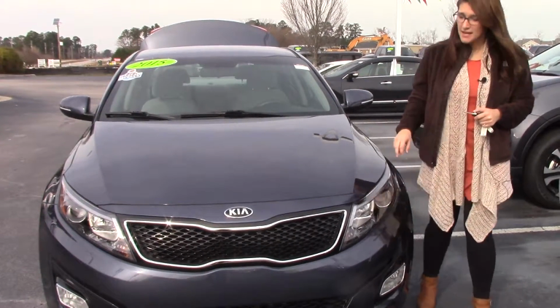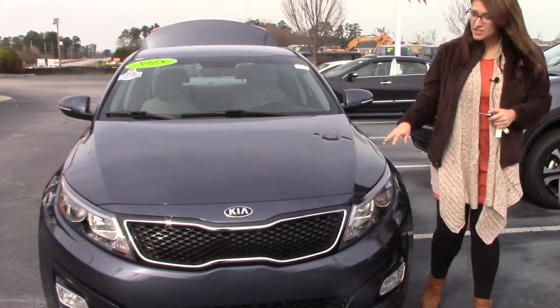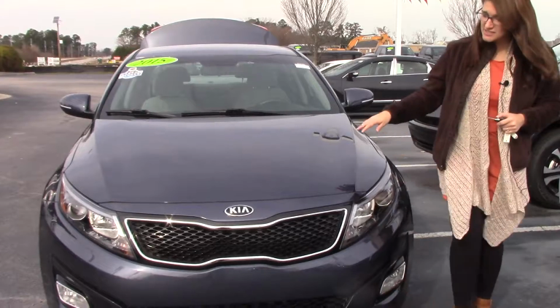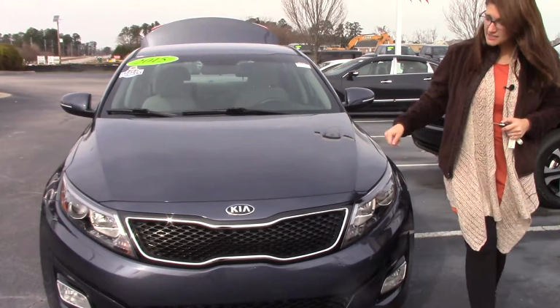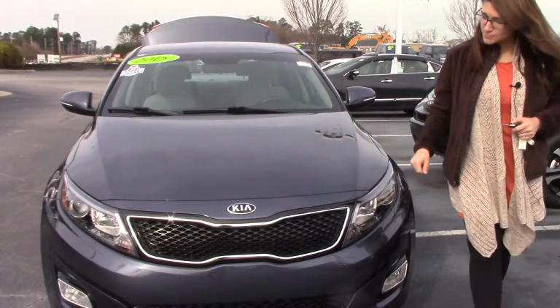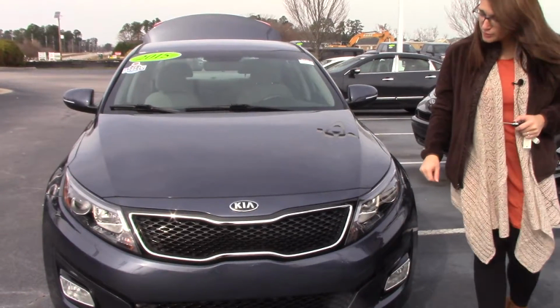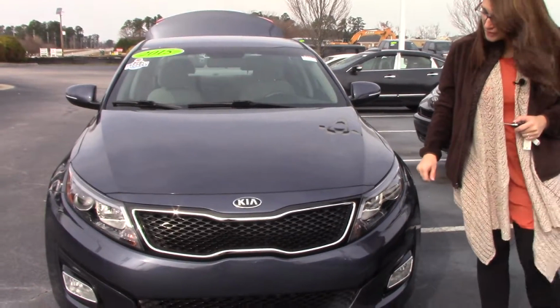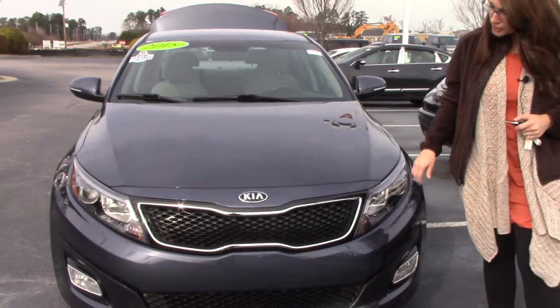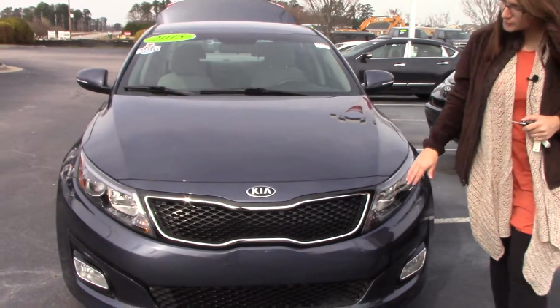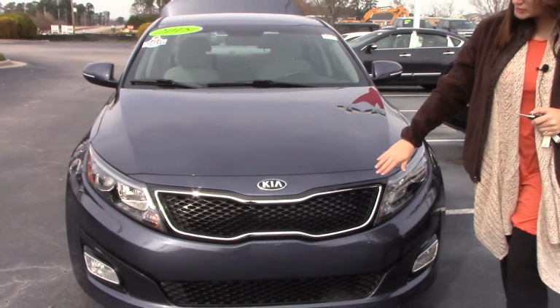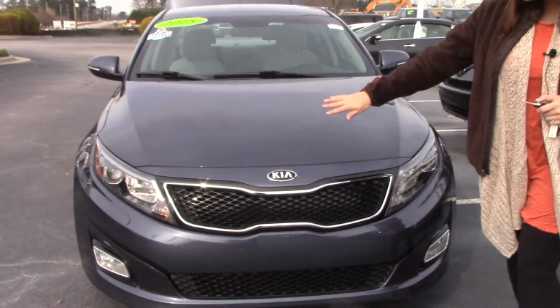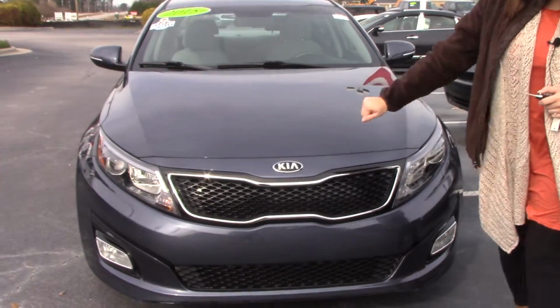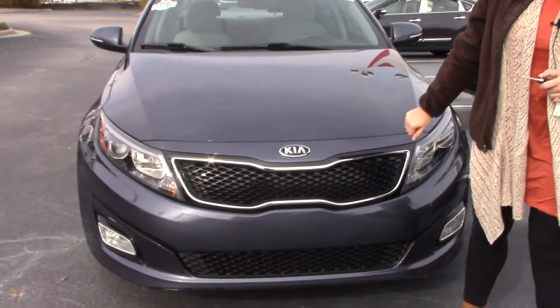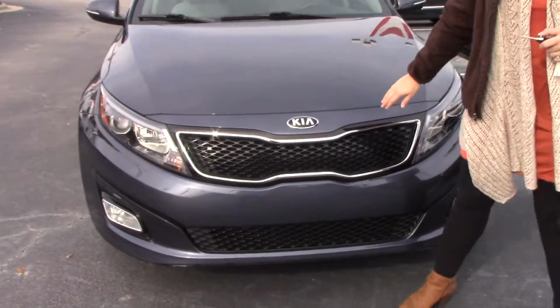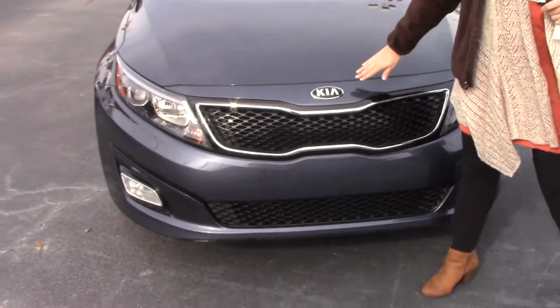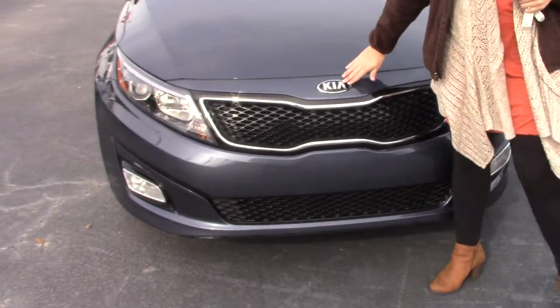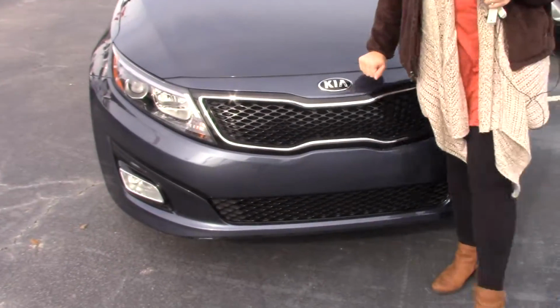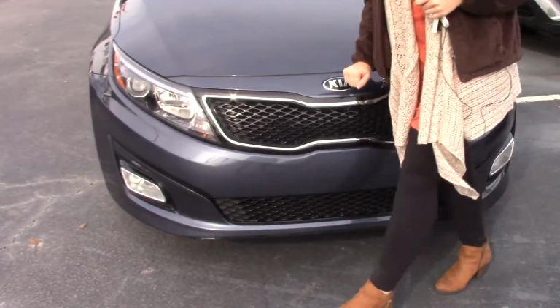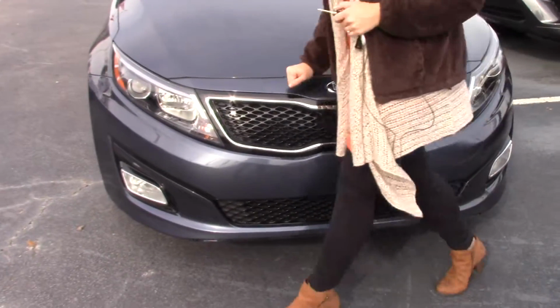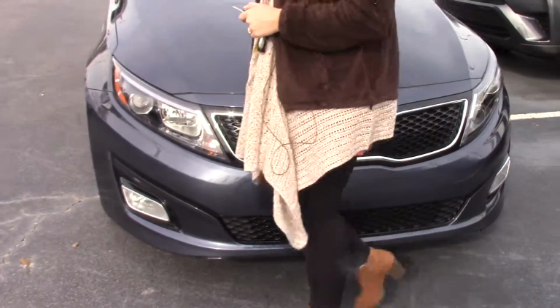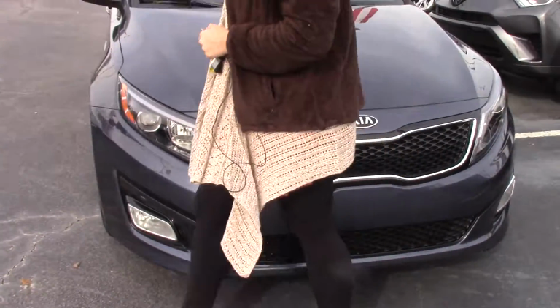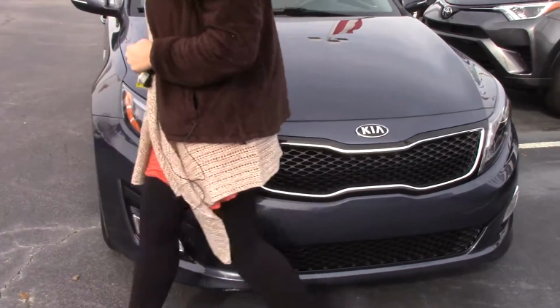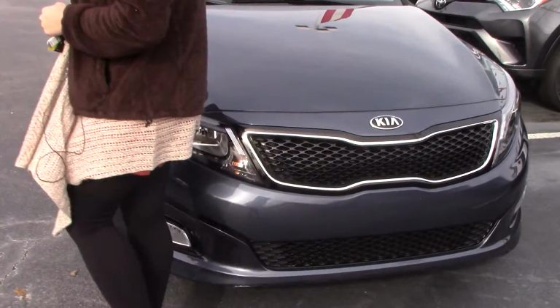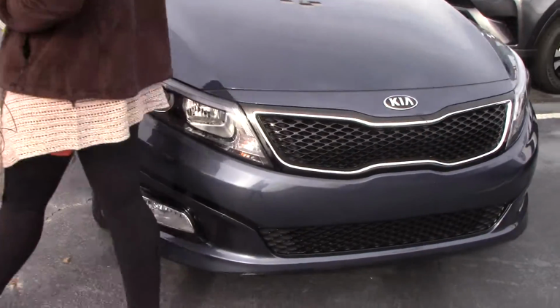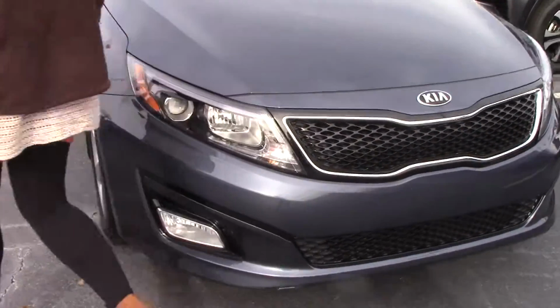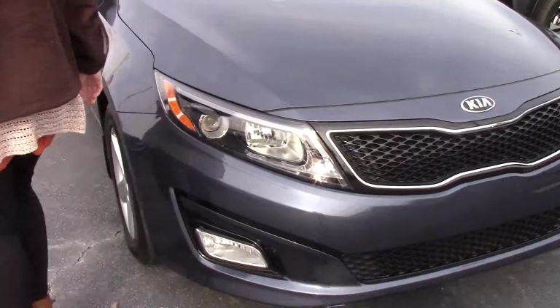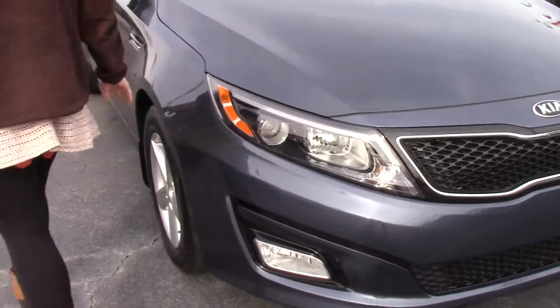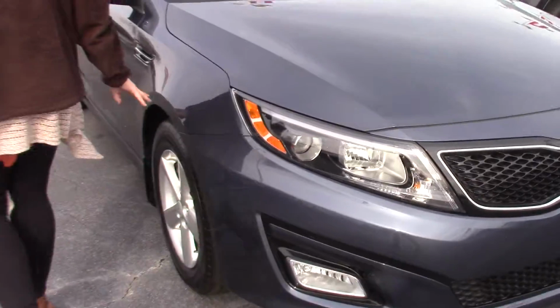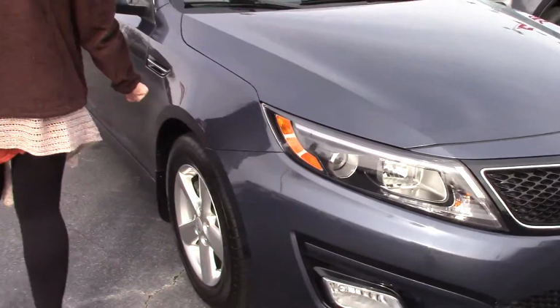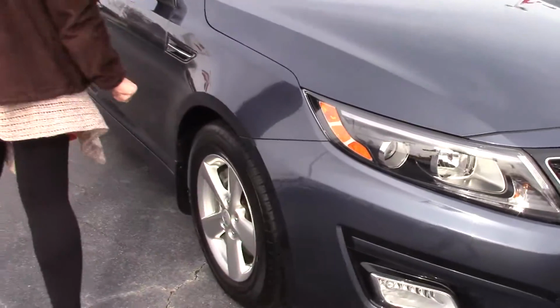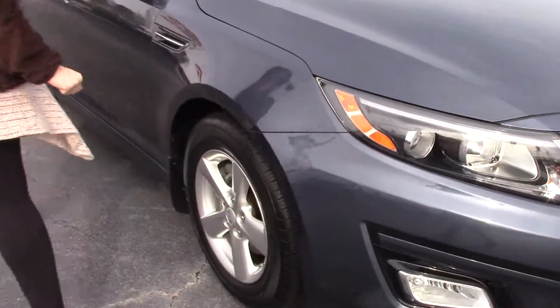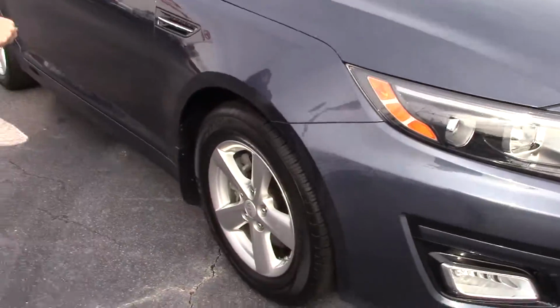As you can see it is blue in color, pretty grill there as well as our Kia badging. Come around here you can see our wonderful tires.